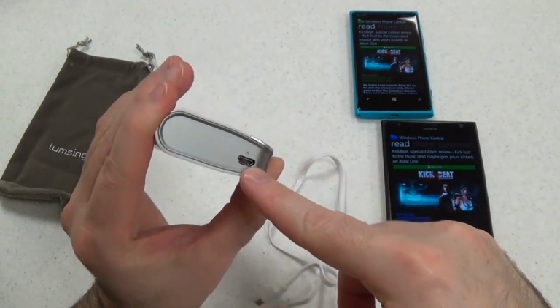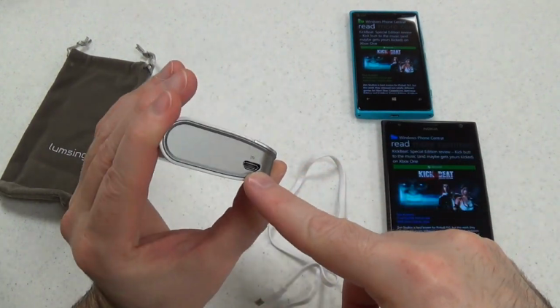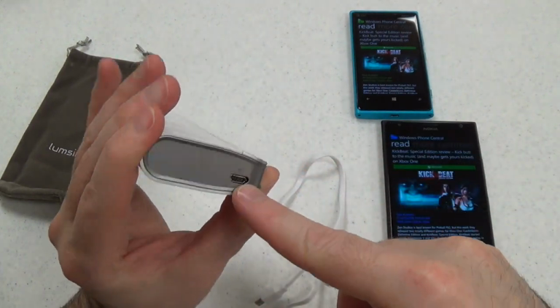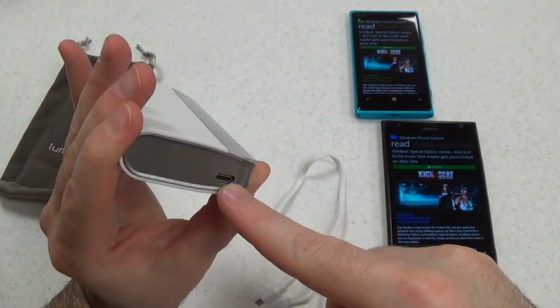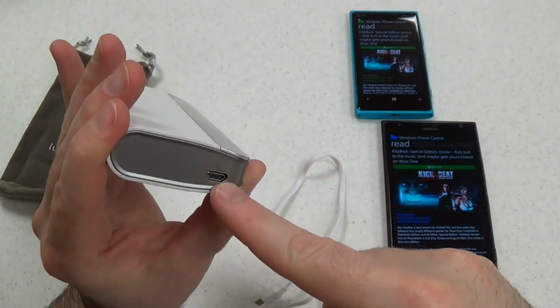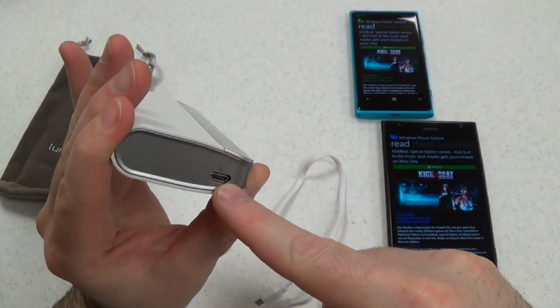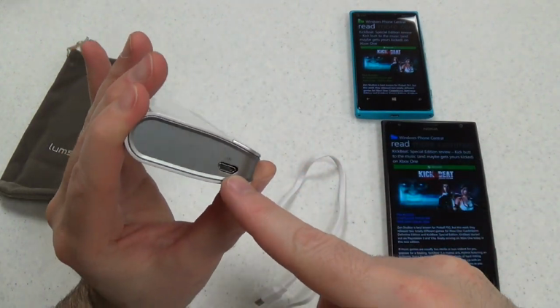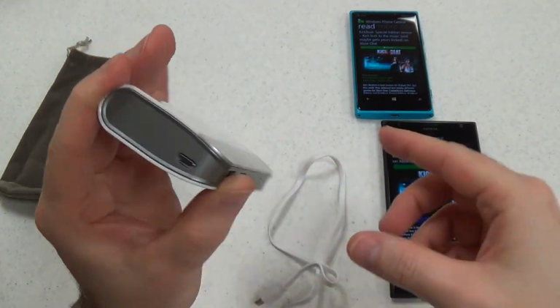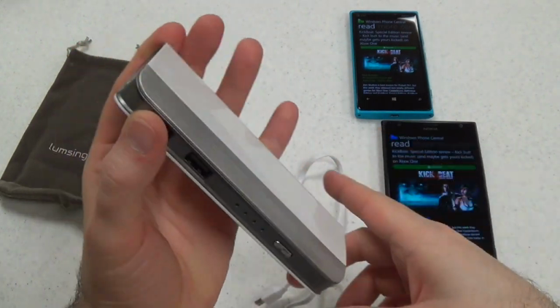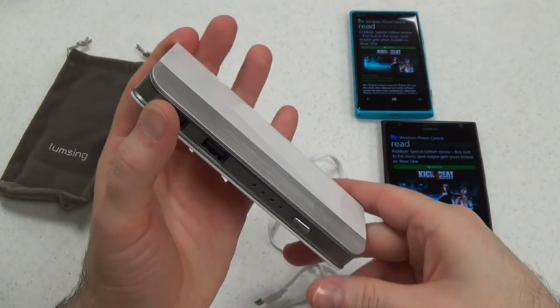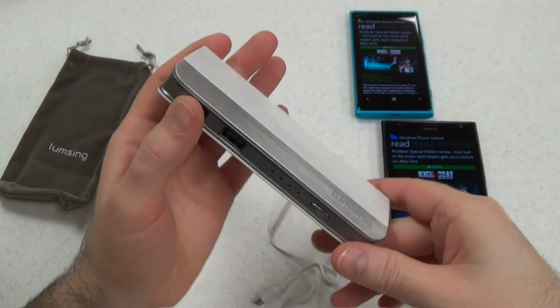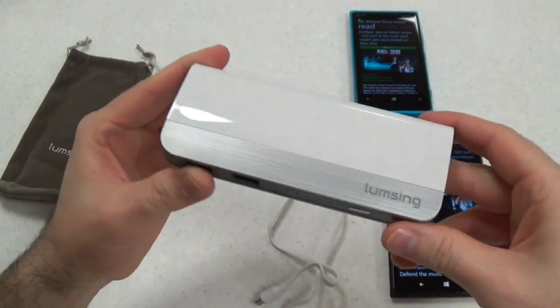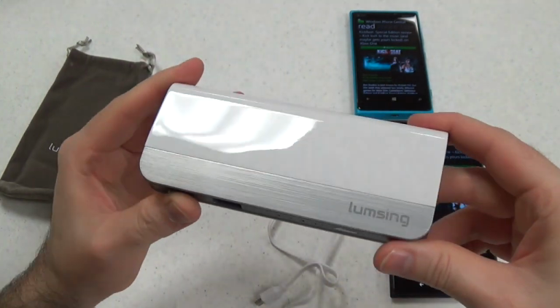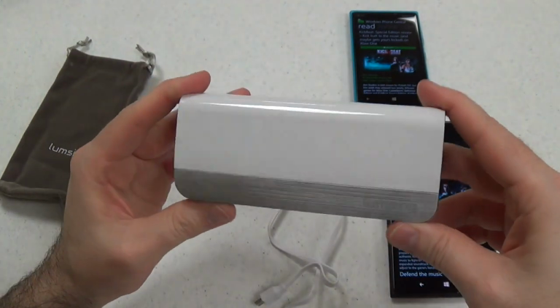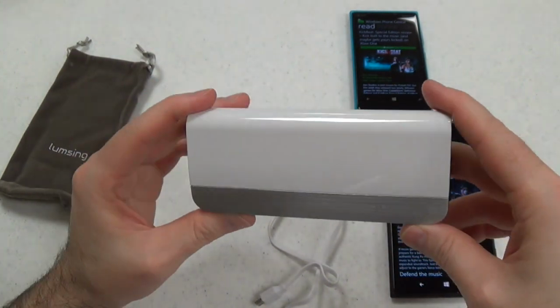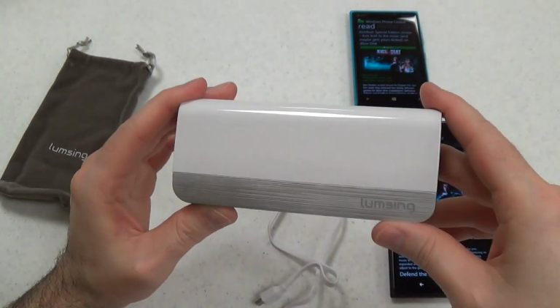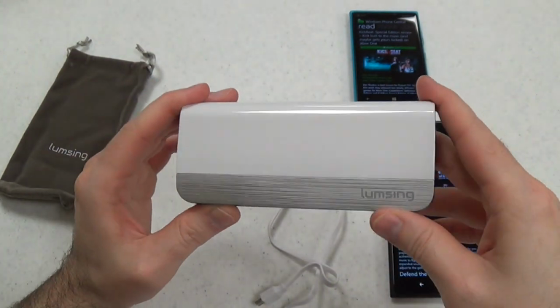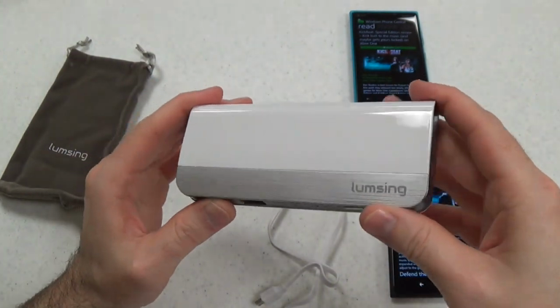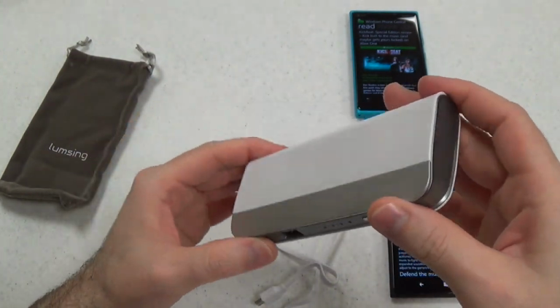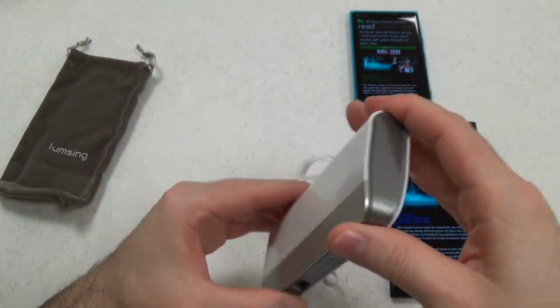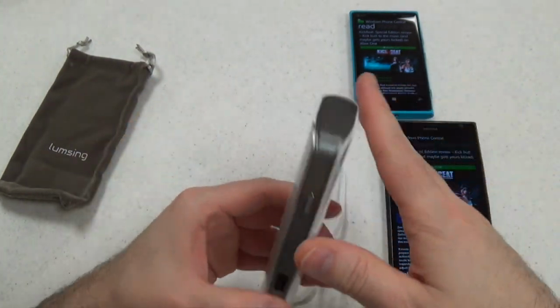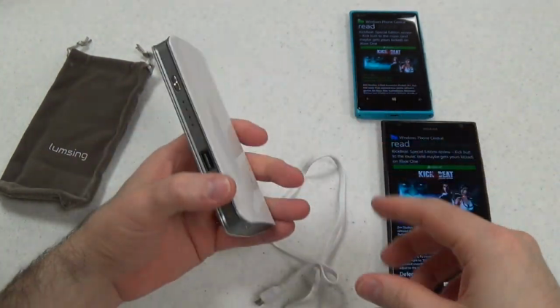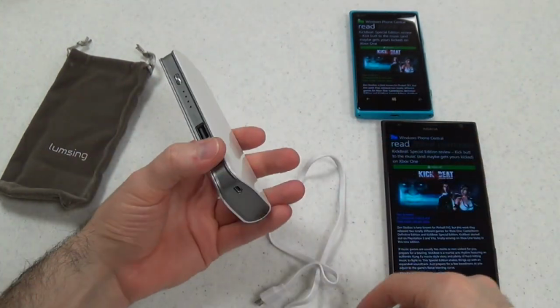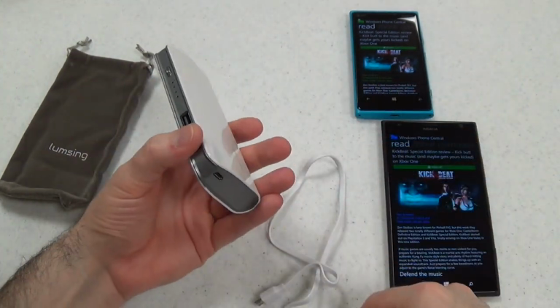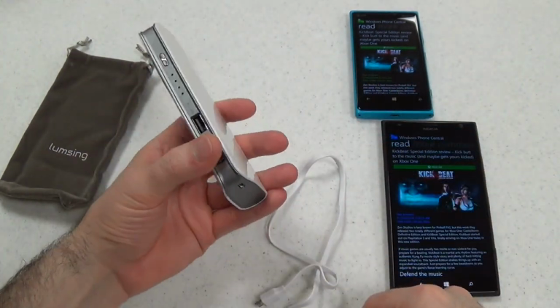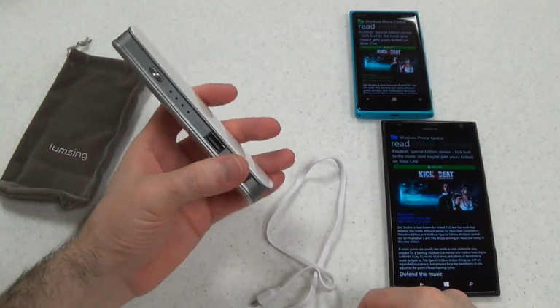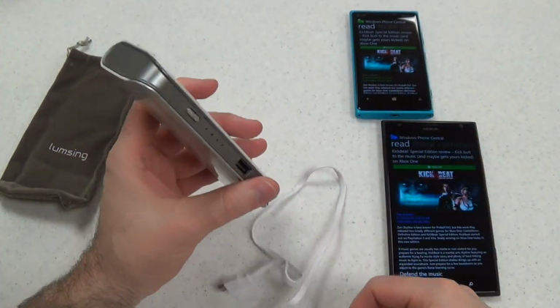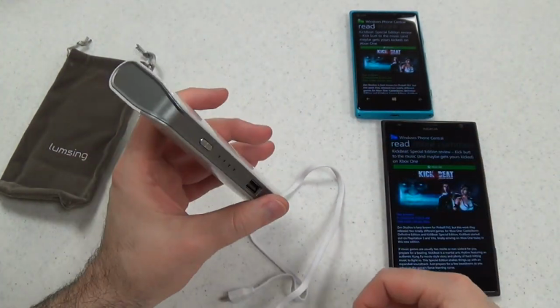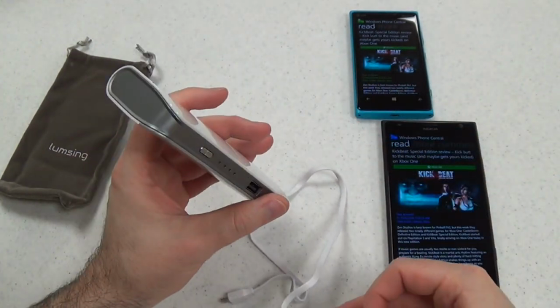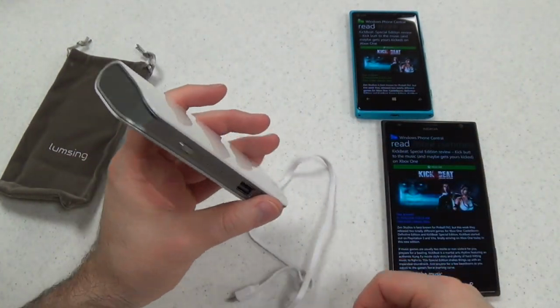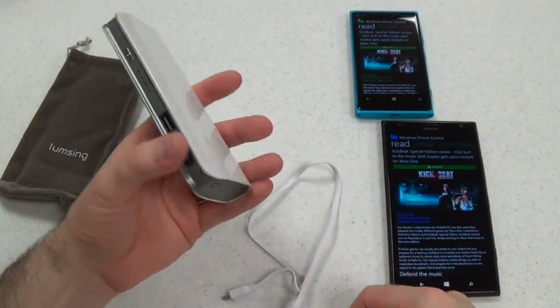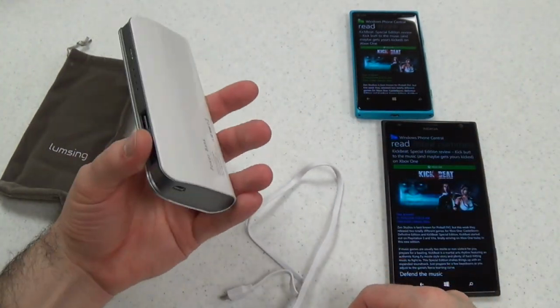Here is where you charge it — your micro USB input. It does not come with an actual charger for the wall, but that's okay. I'm sure you already own at least a few.